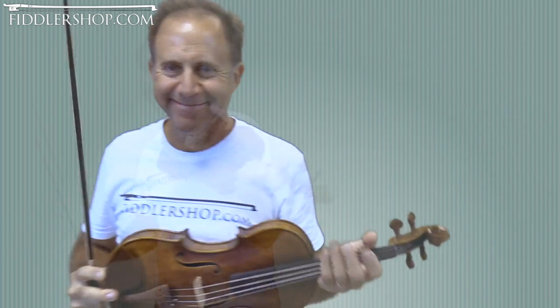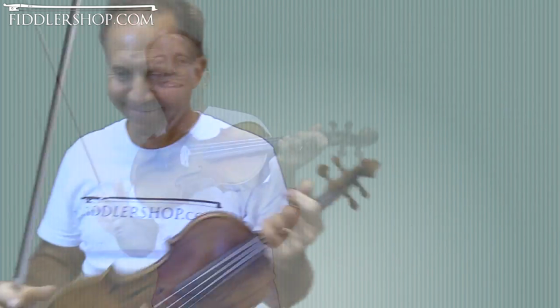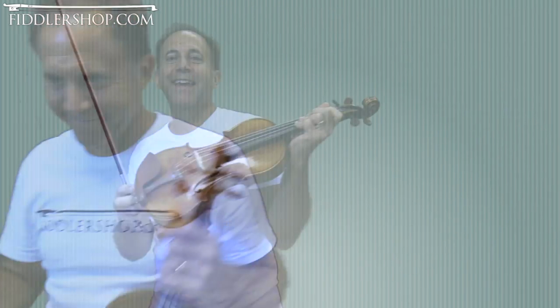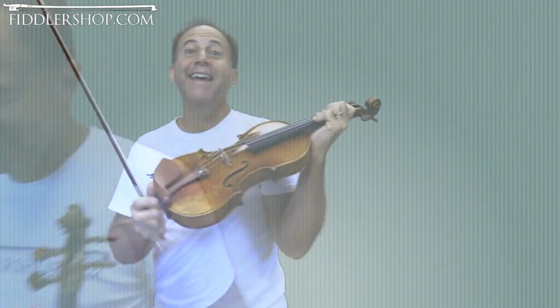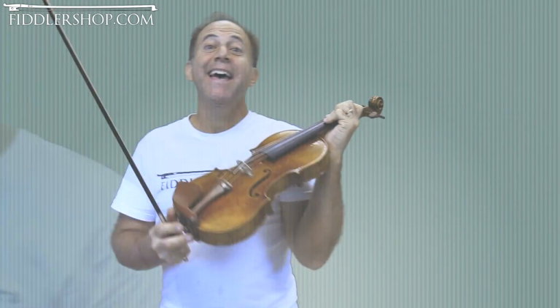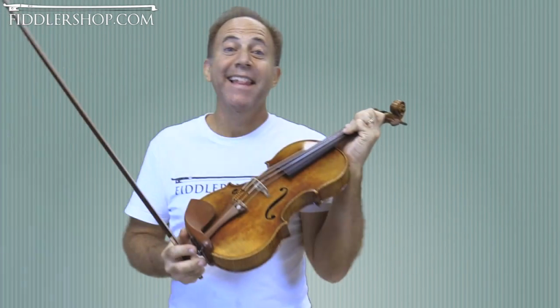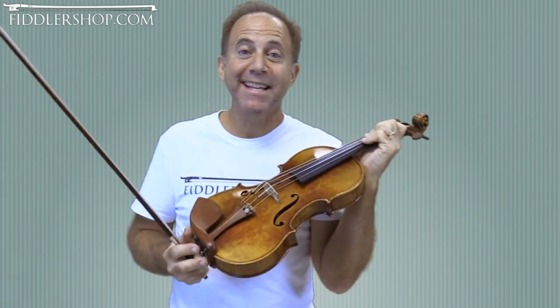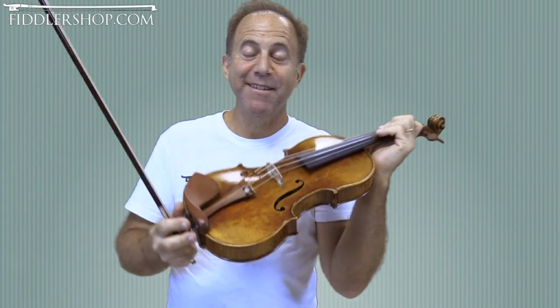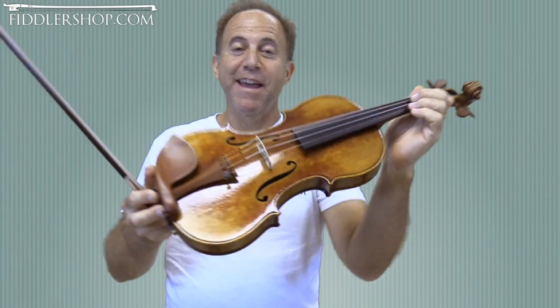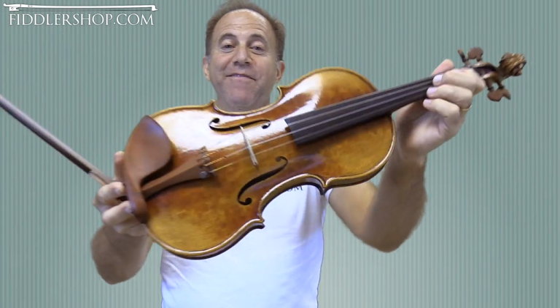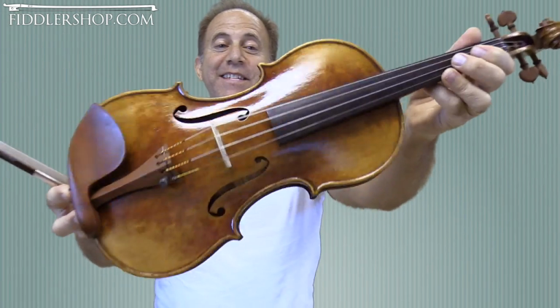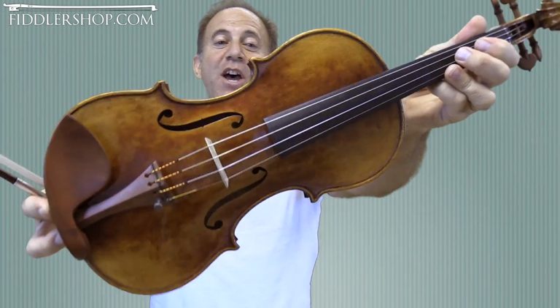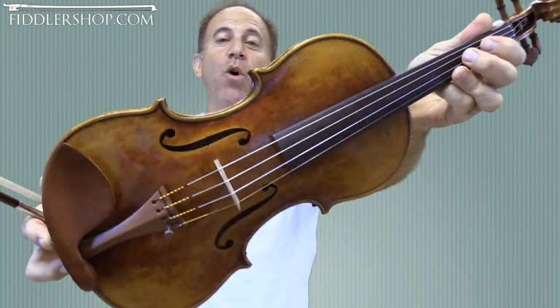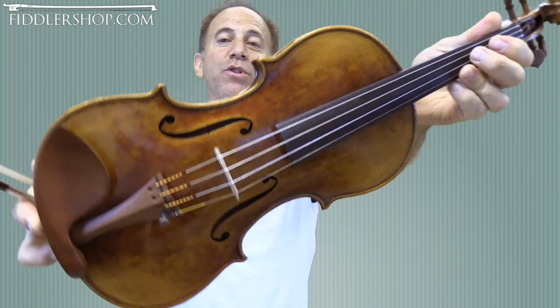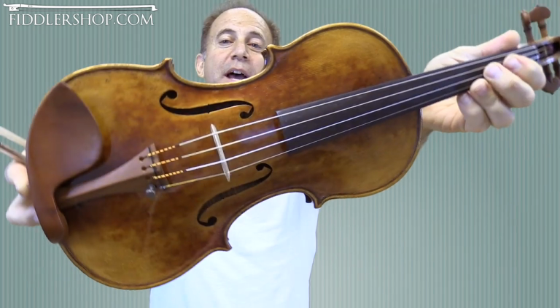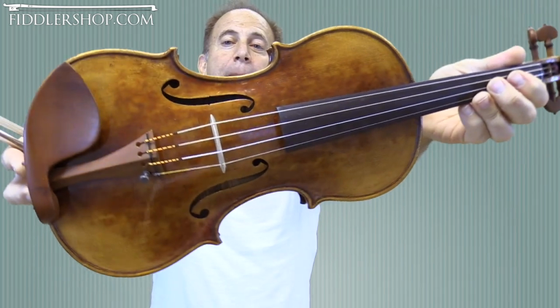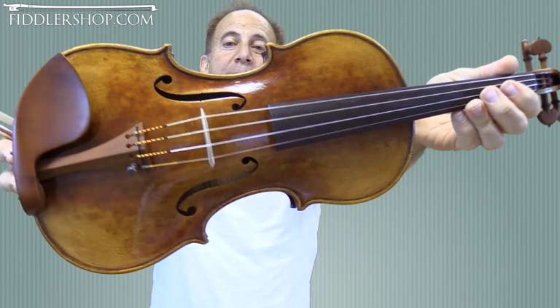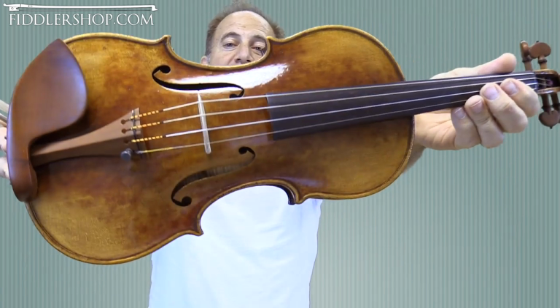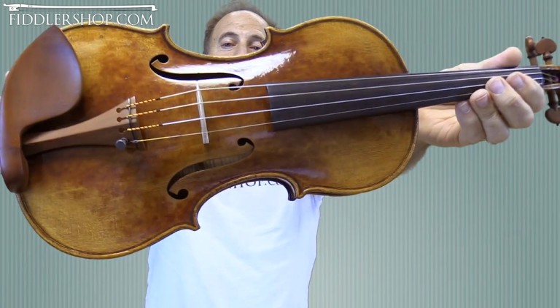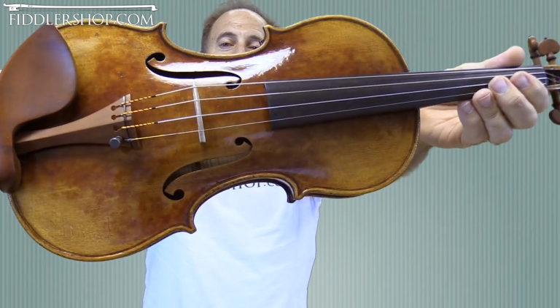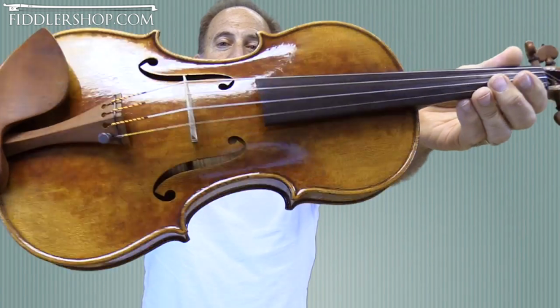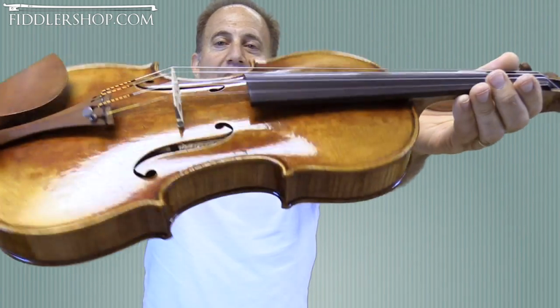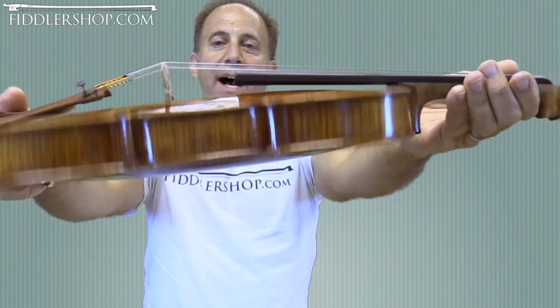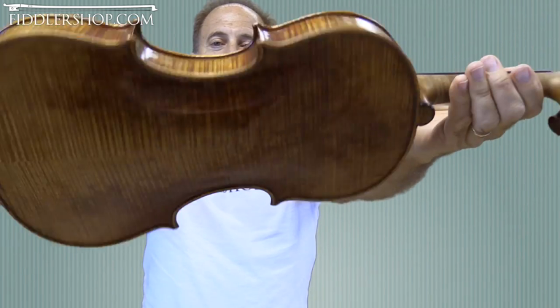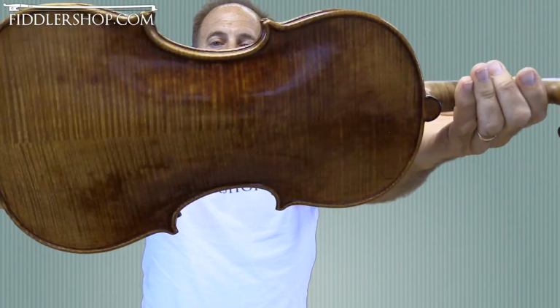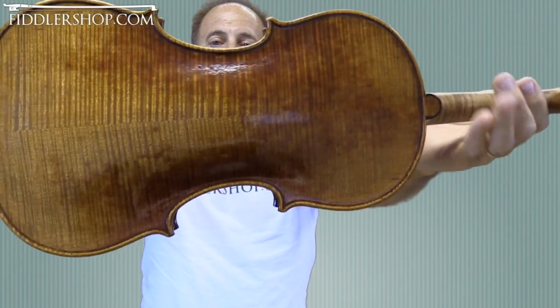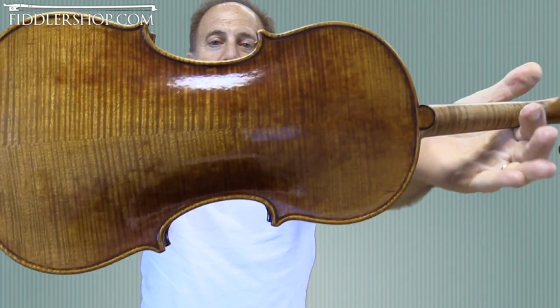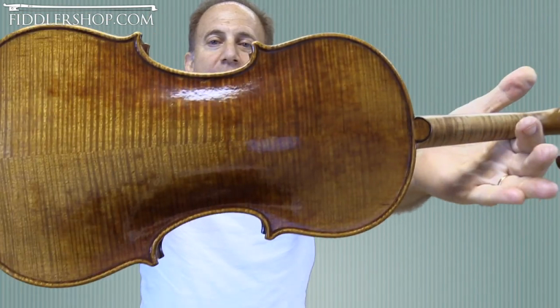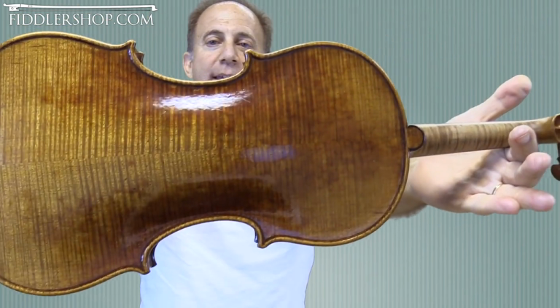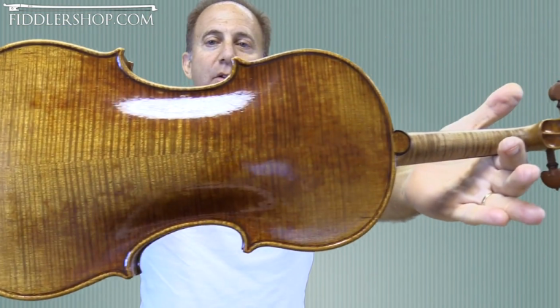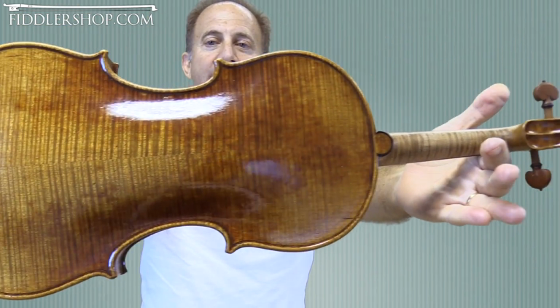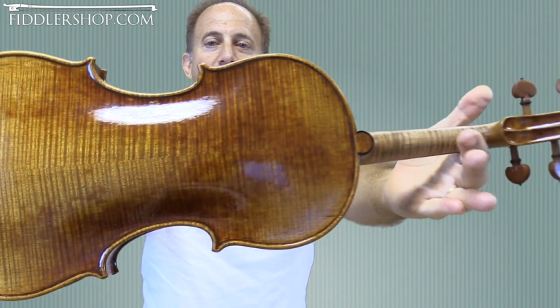Lastly, we have this Holstein Benchmade Identical Keanuone.